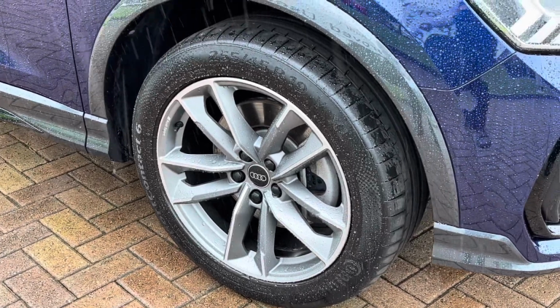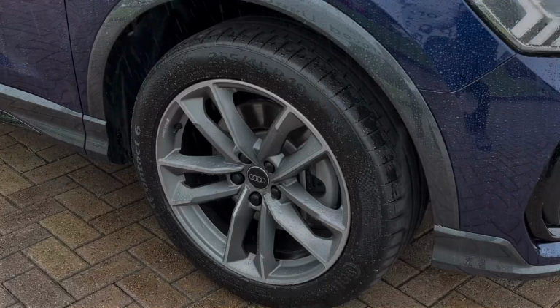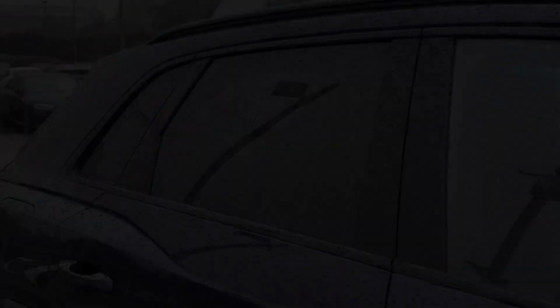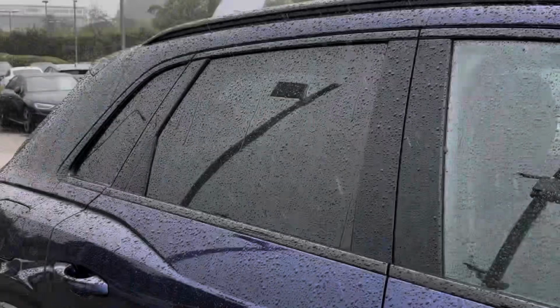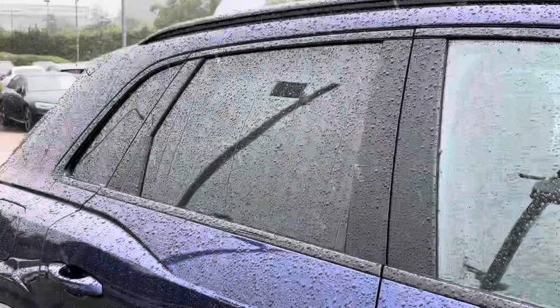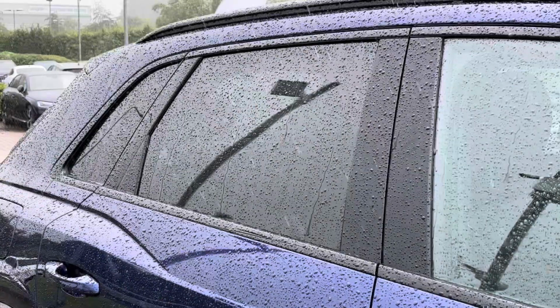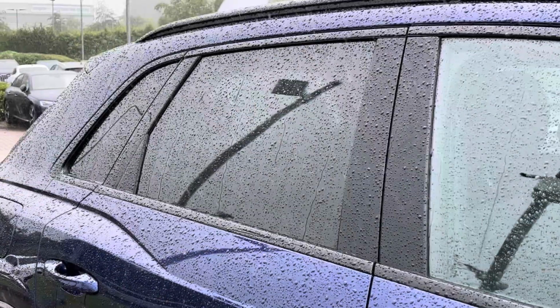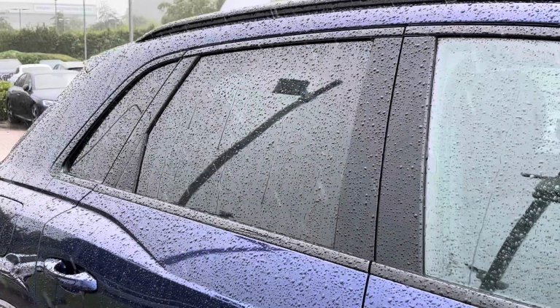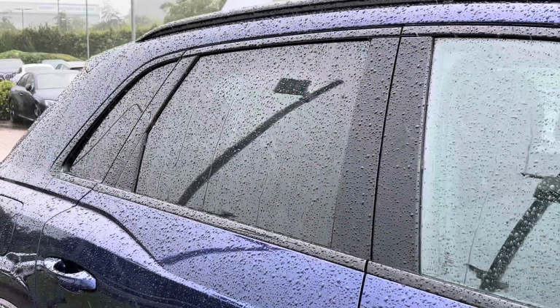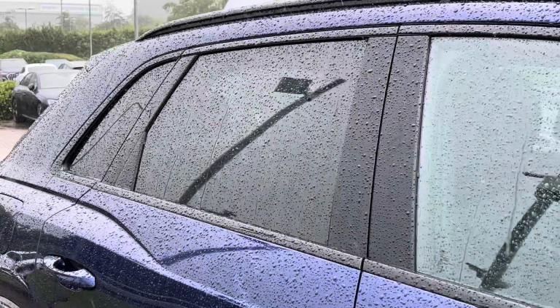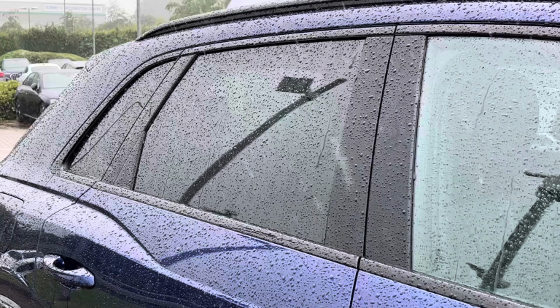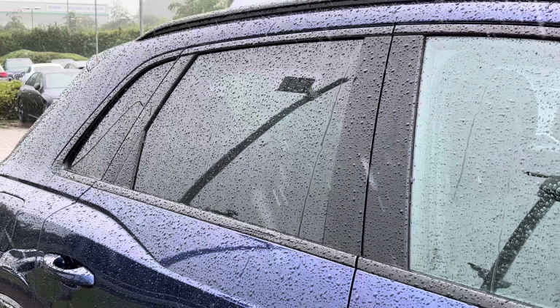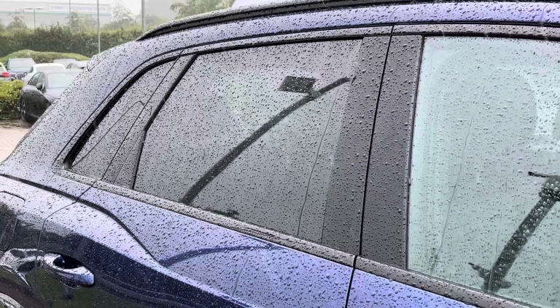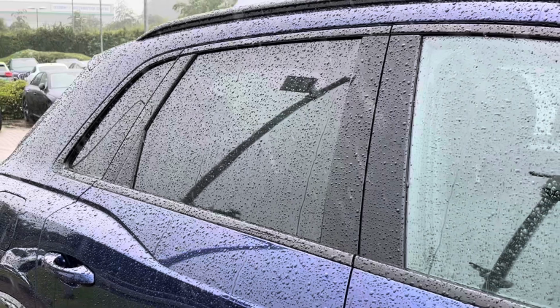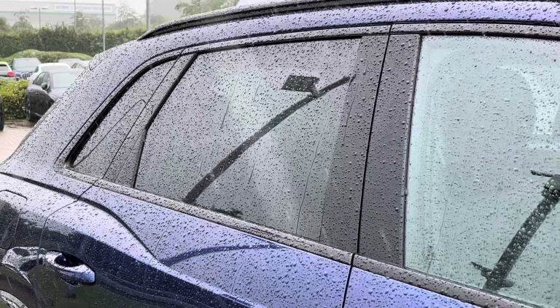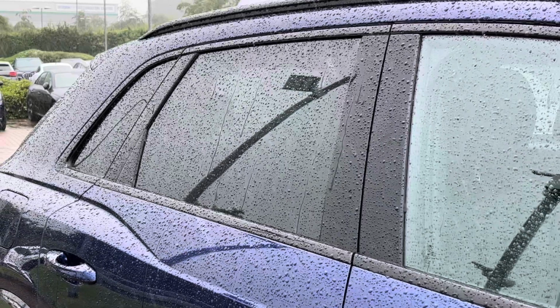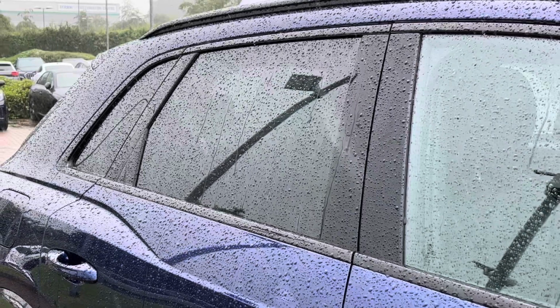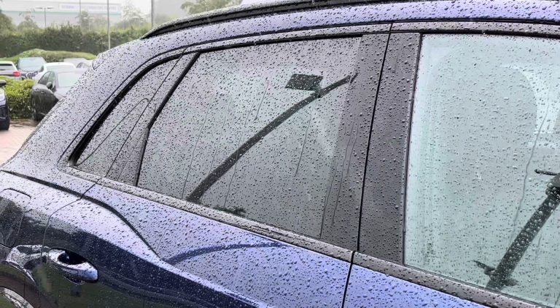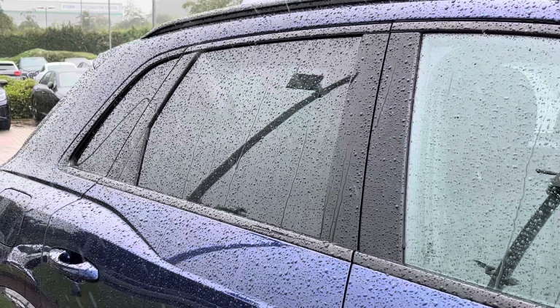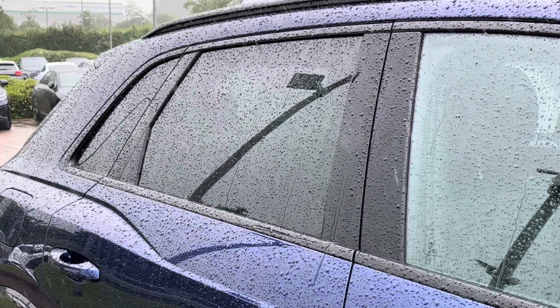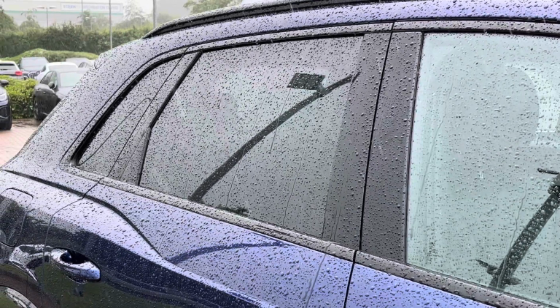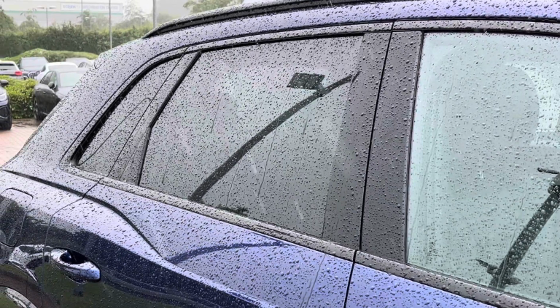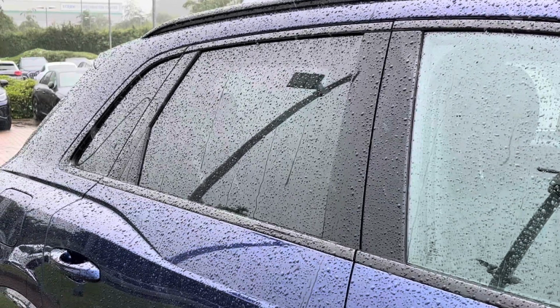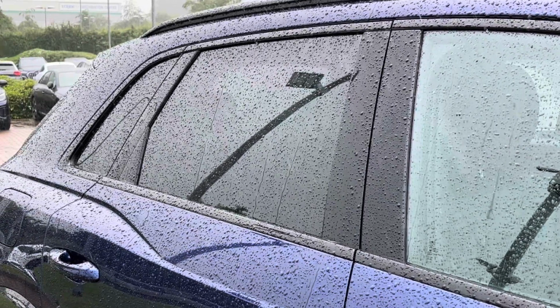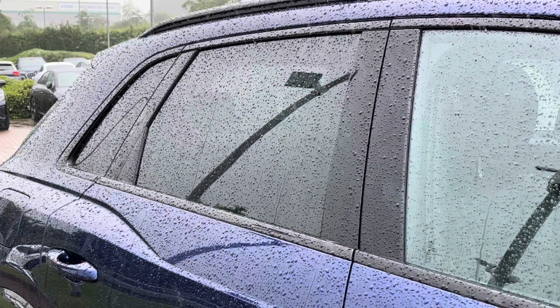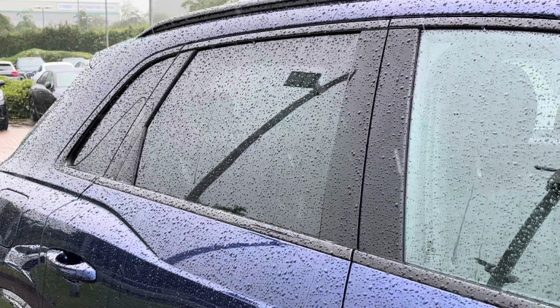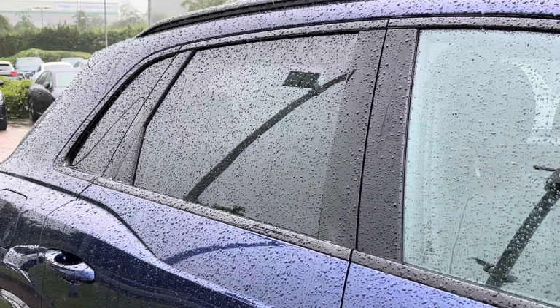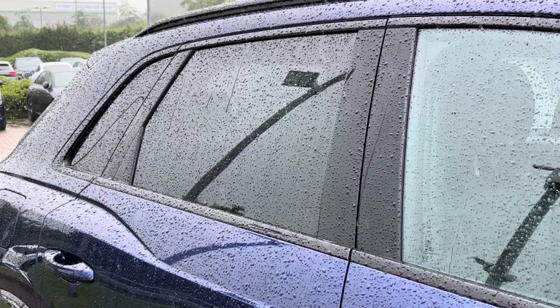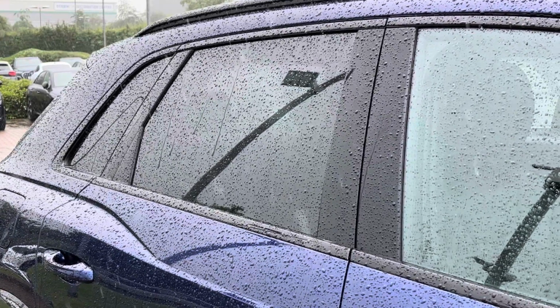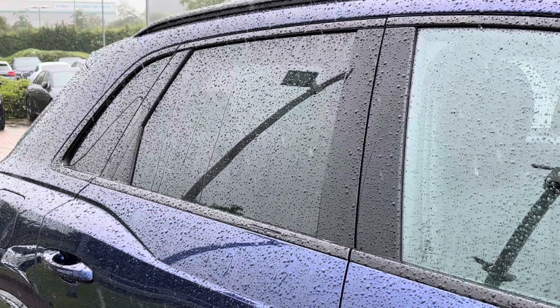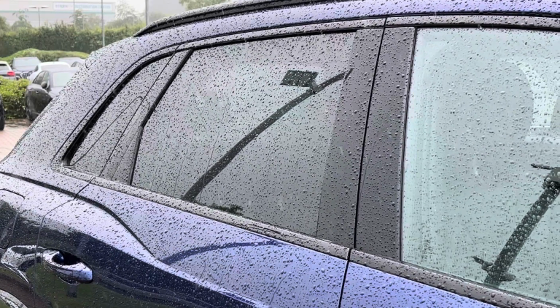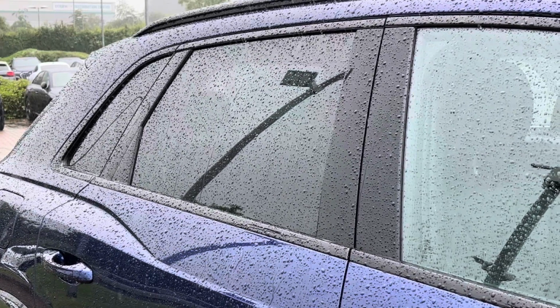To the side of the Q3 there is the rear privacy glass, which does keep those rear occupants from view, continuing the overall black and blue theme.